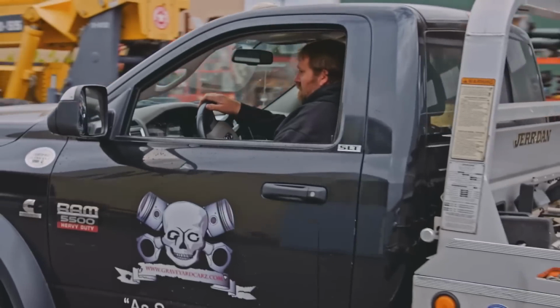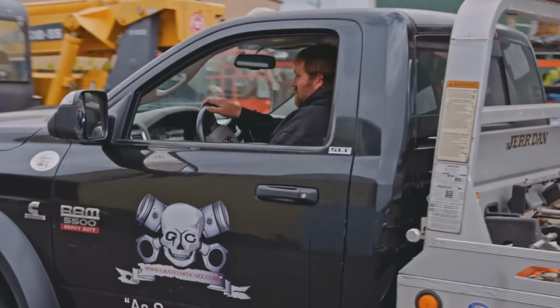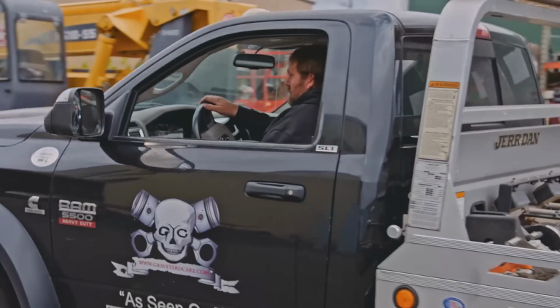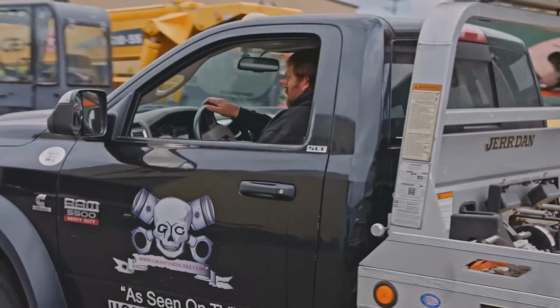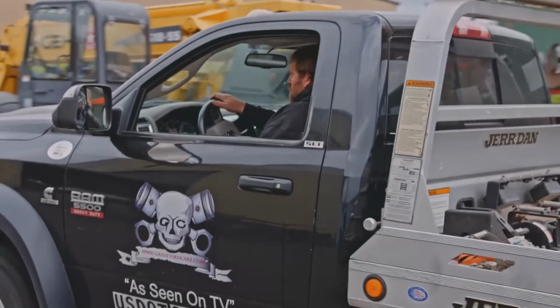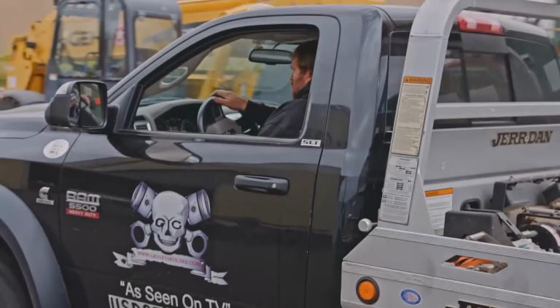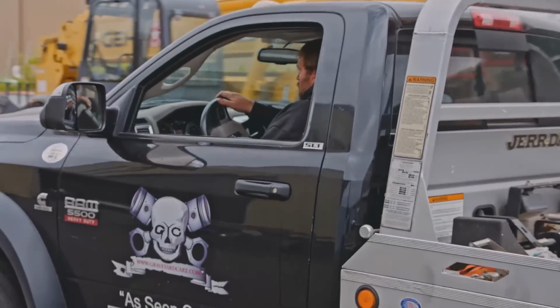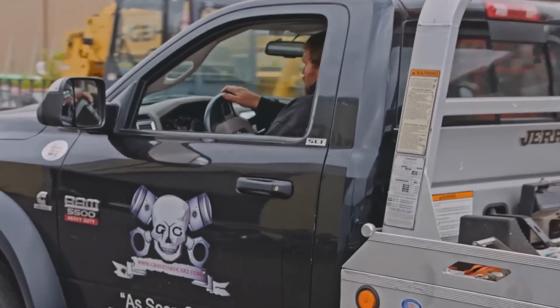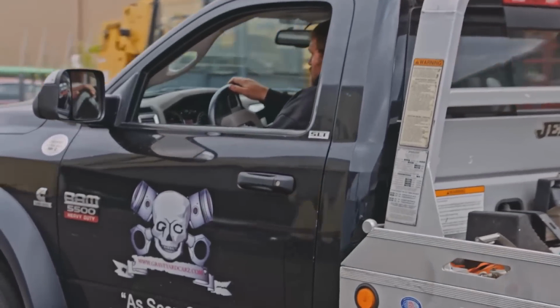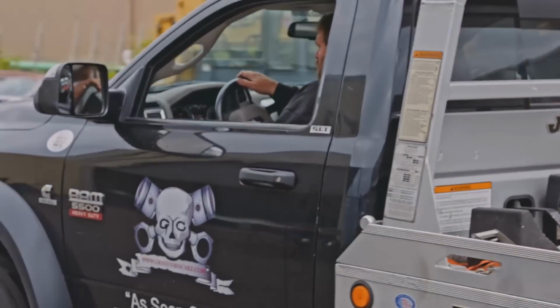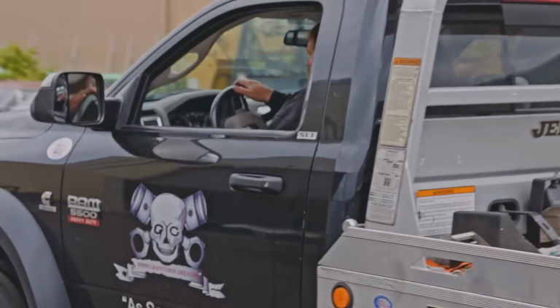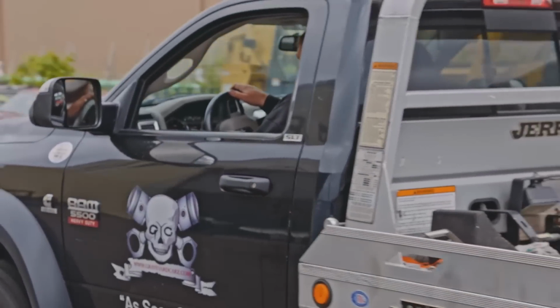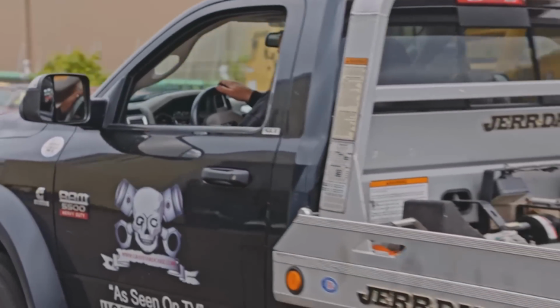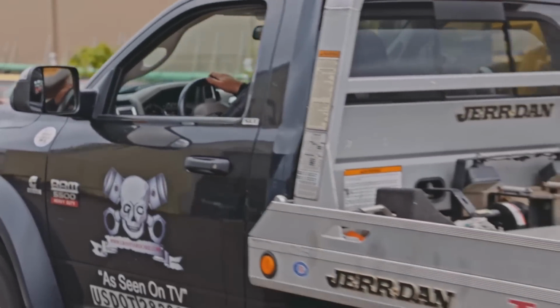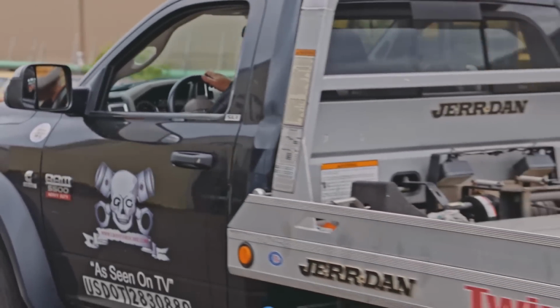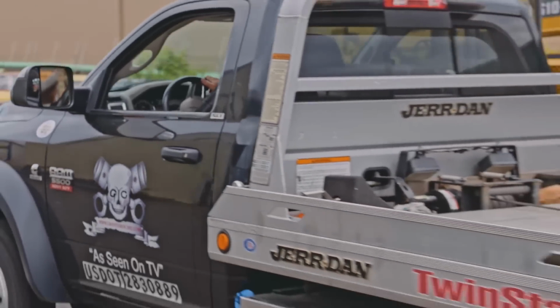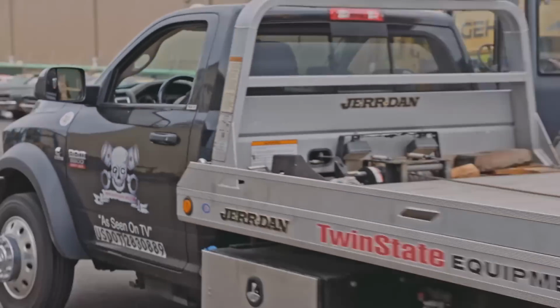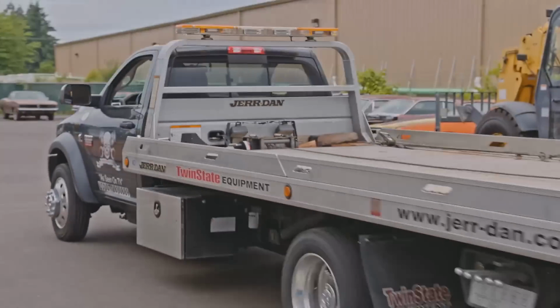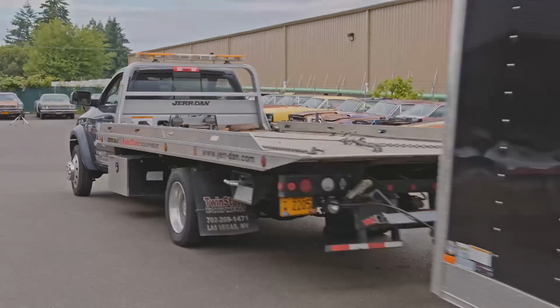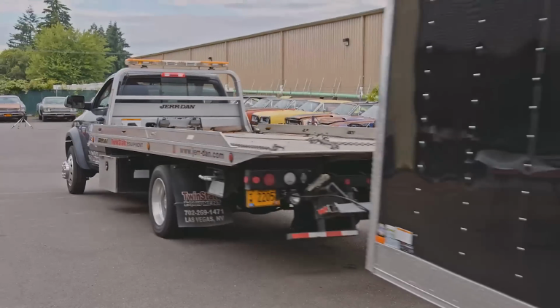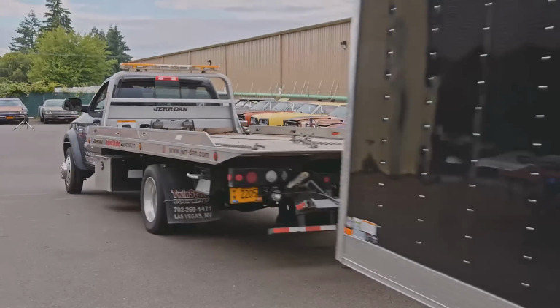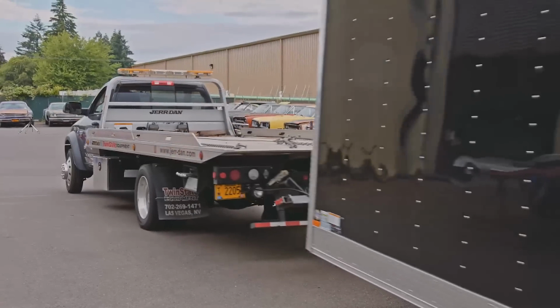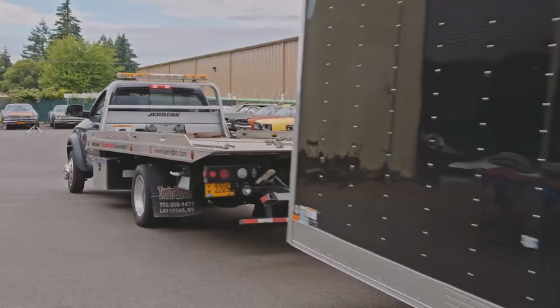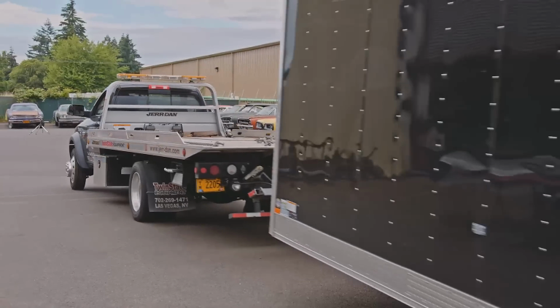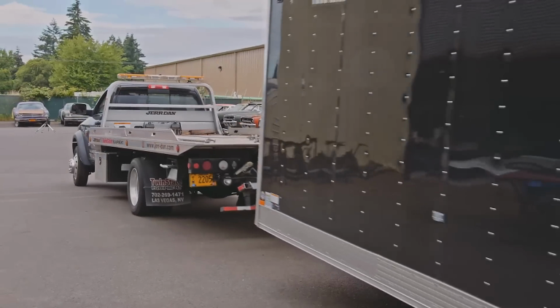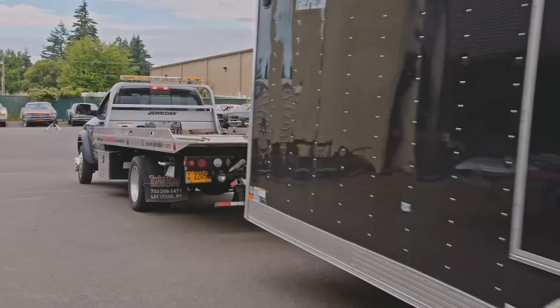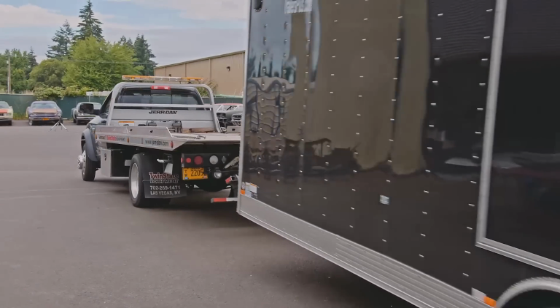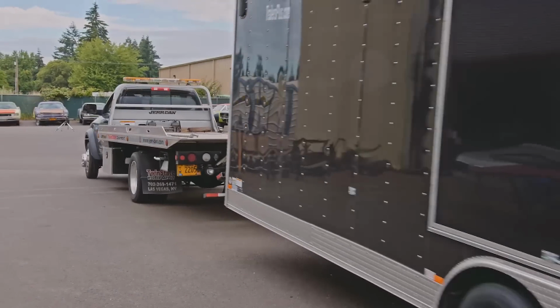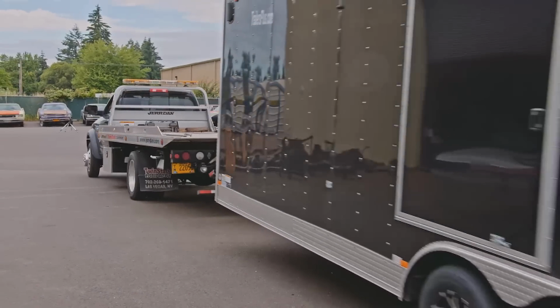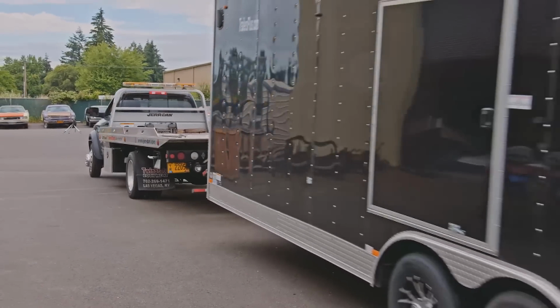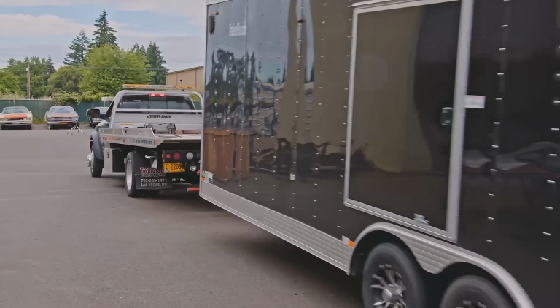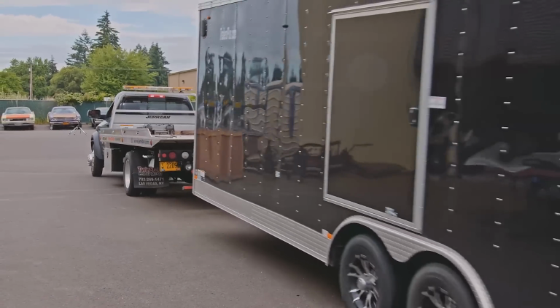But just when the ghouls thought they might be finished, there's another car ready to be delivered.